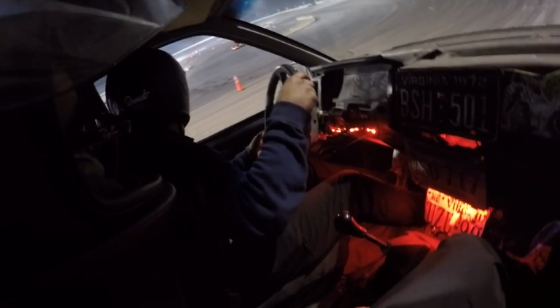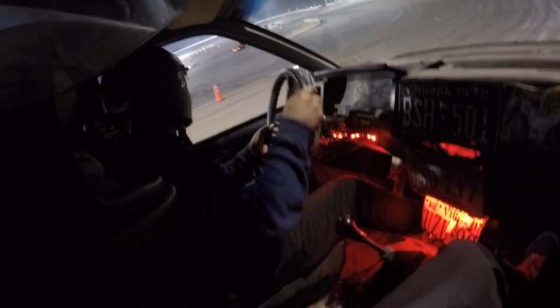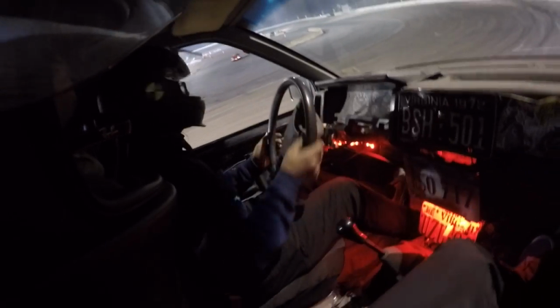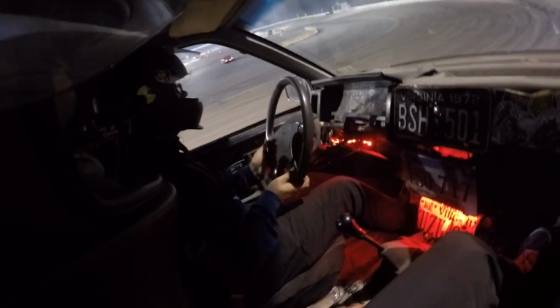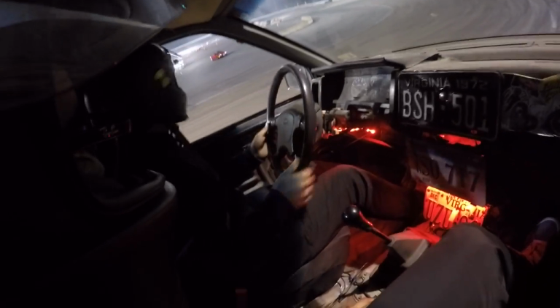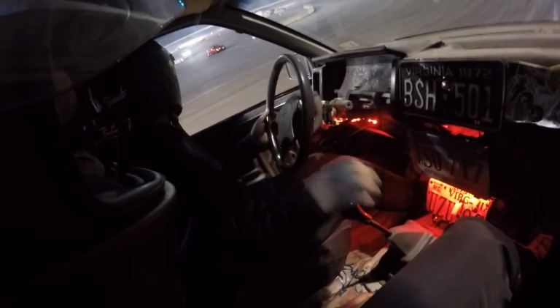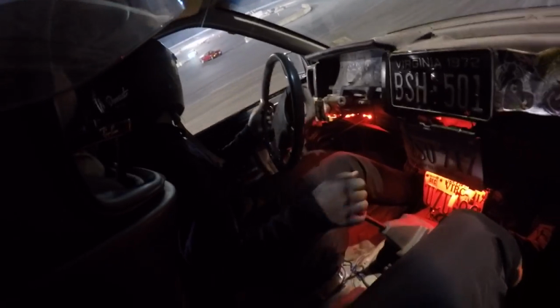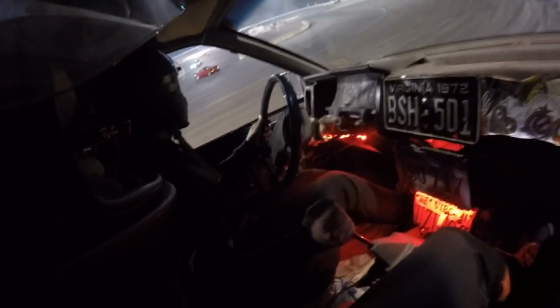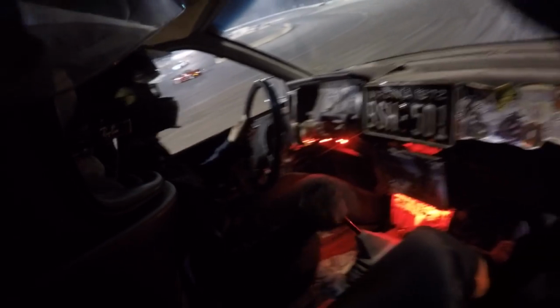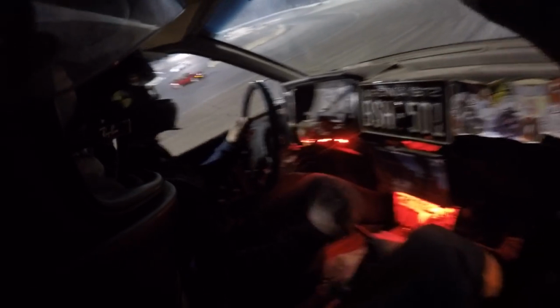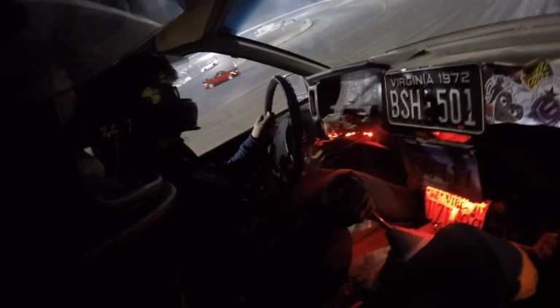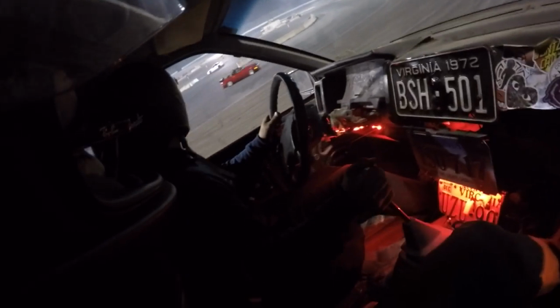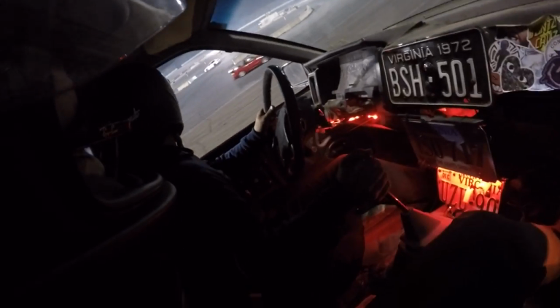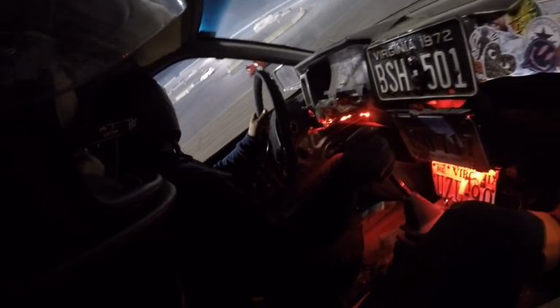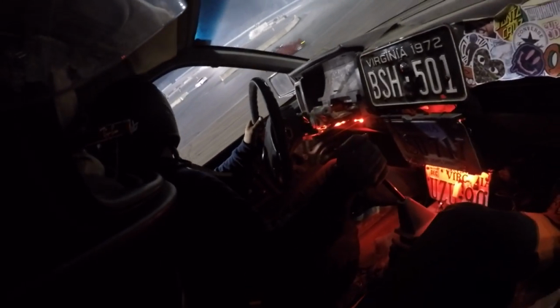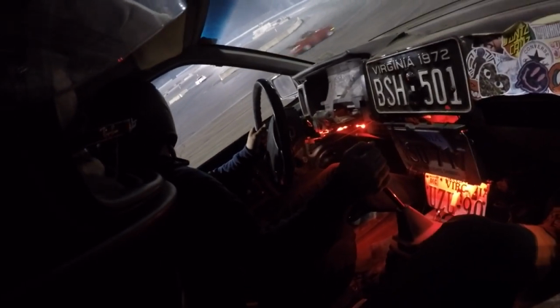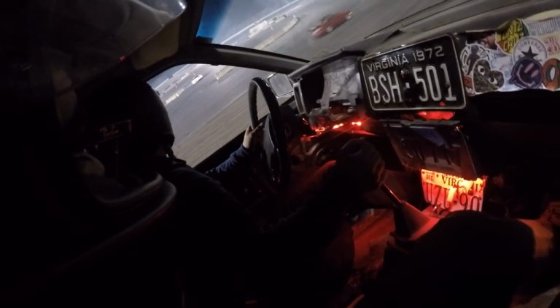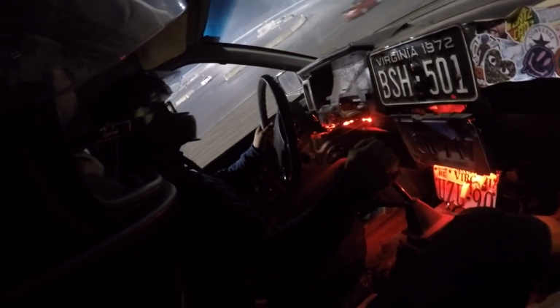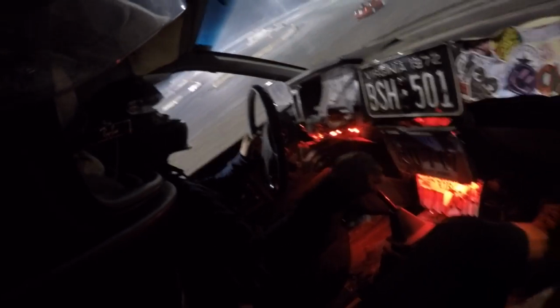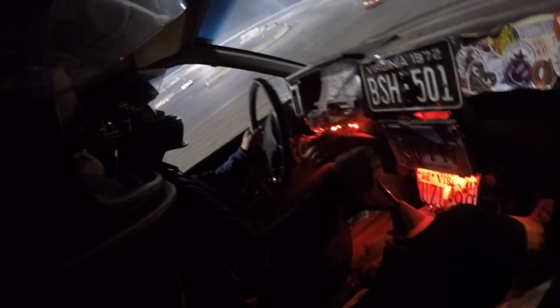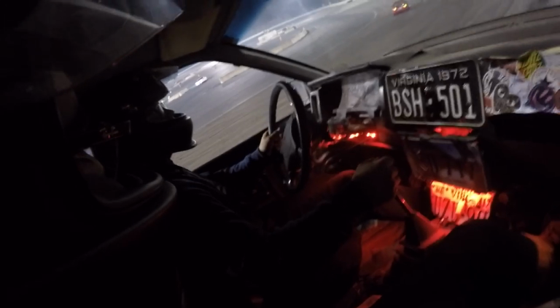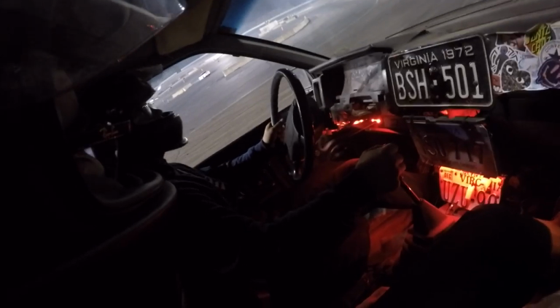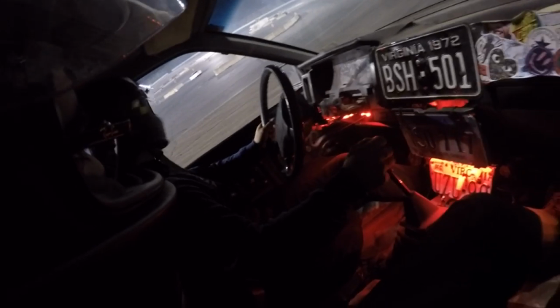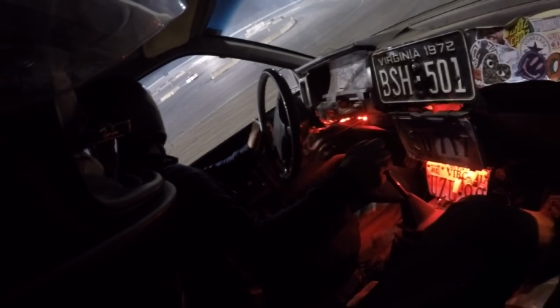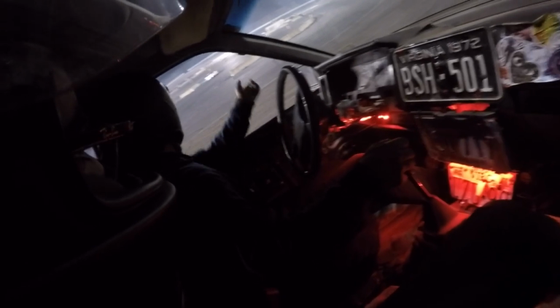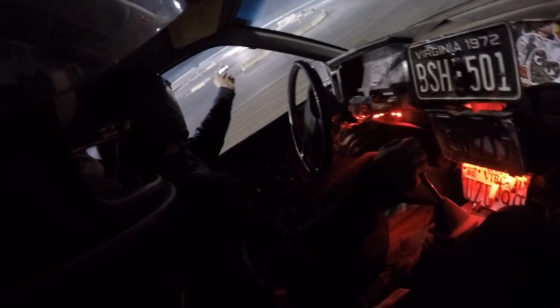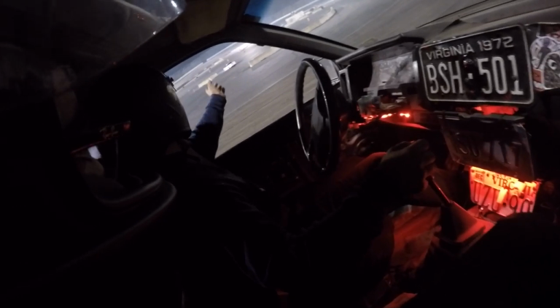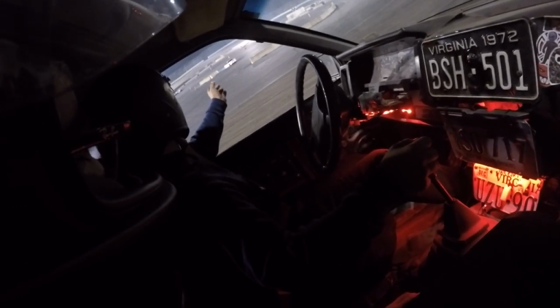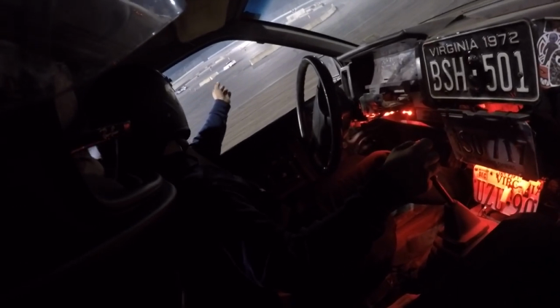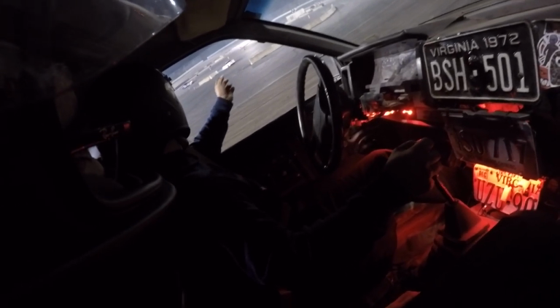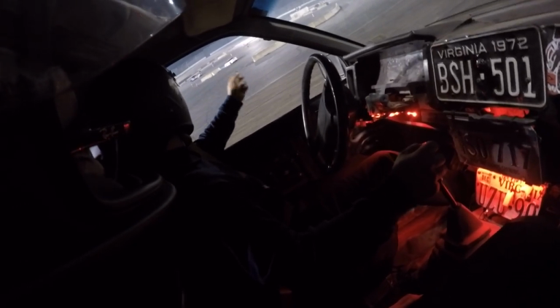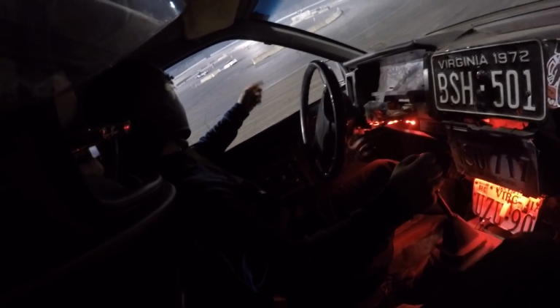Wait wait wait wait — yeah, make sure it goes down. Now go, now go, now go. Nice.